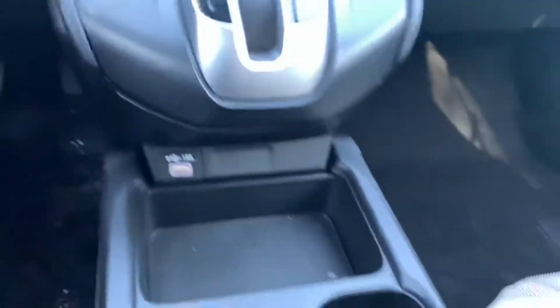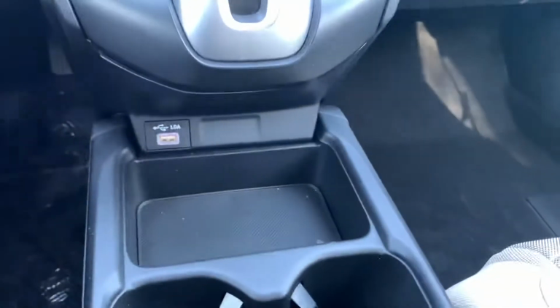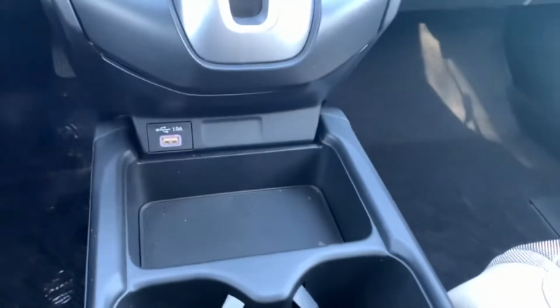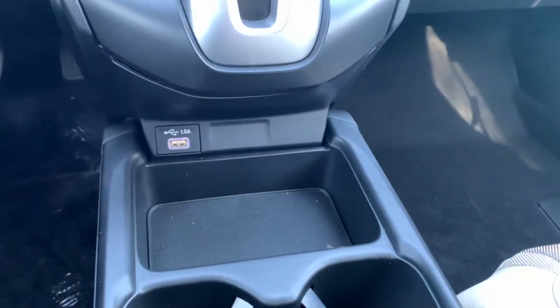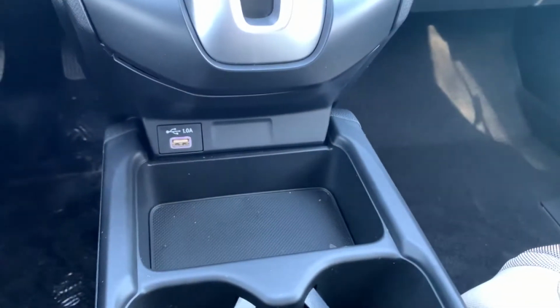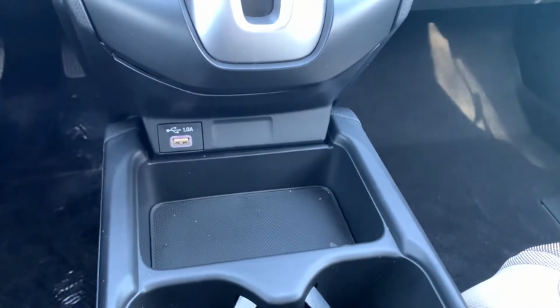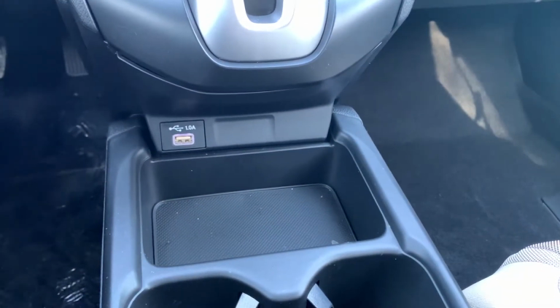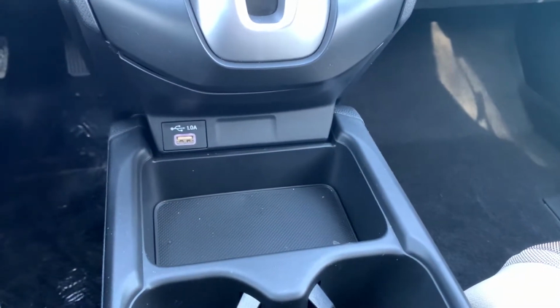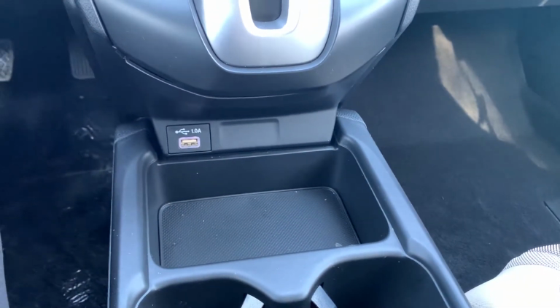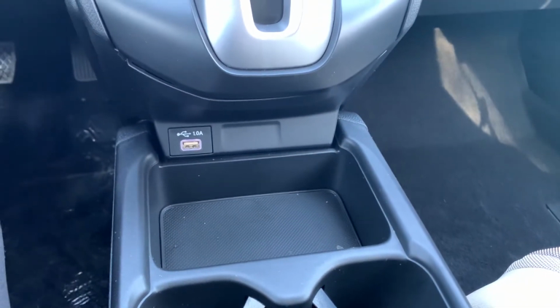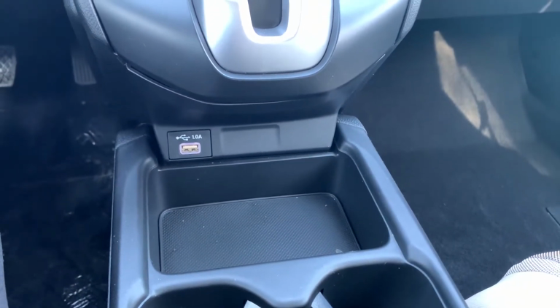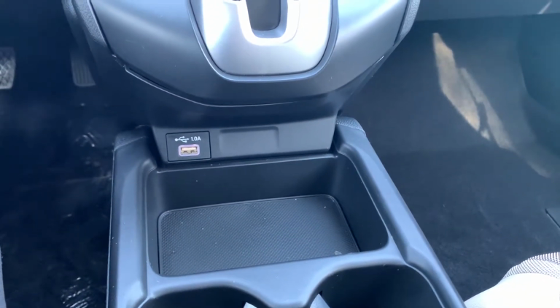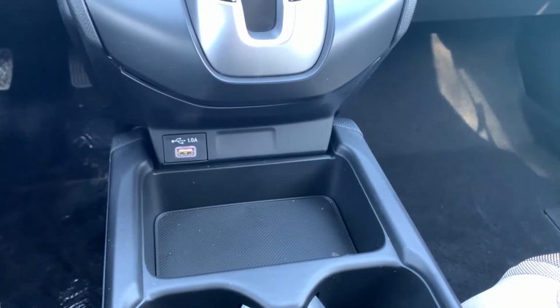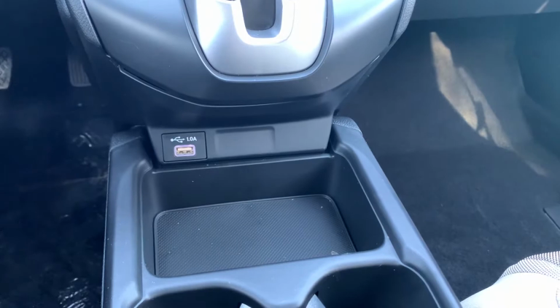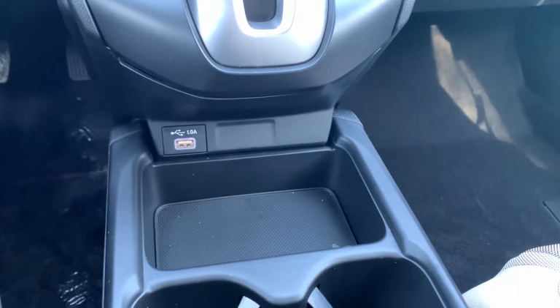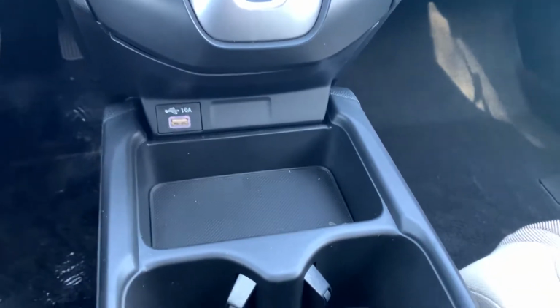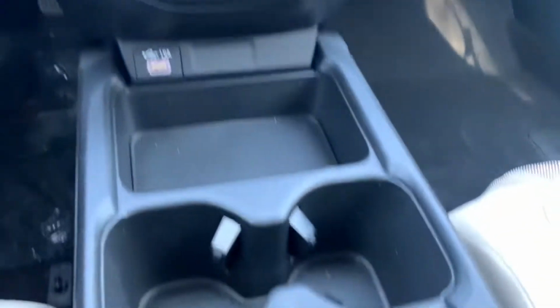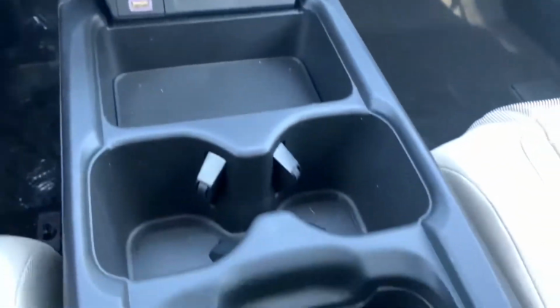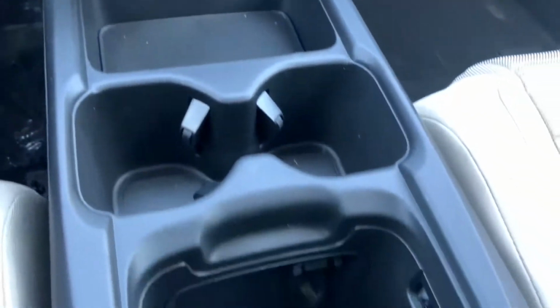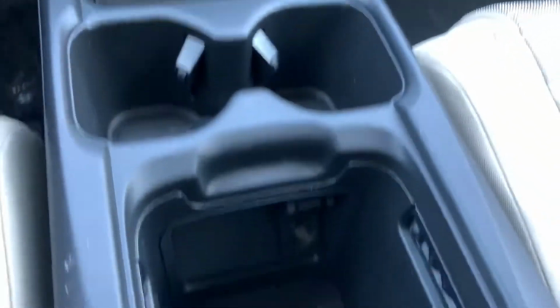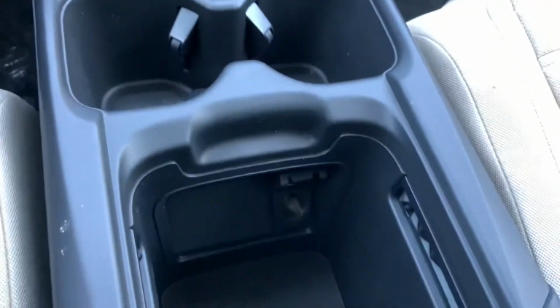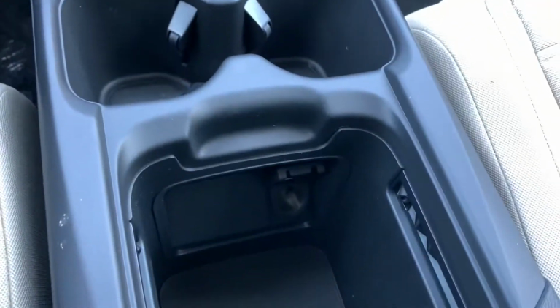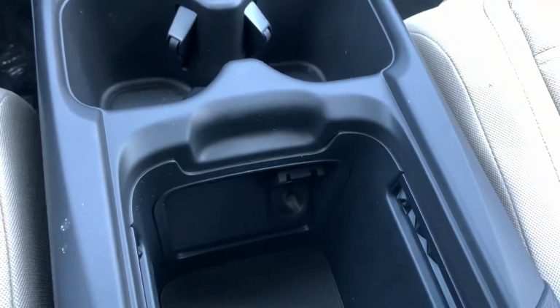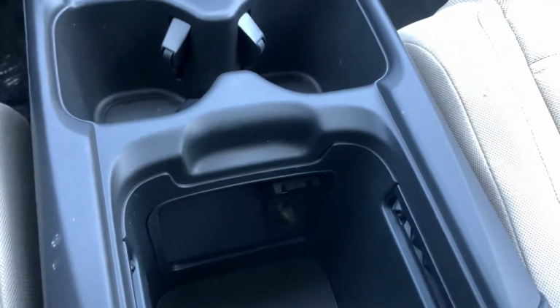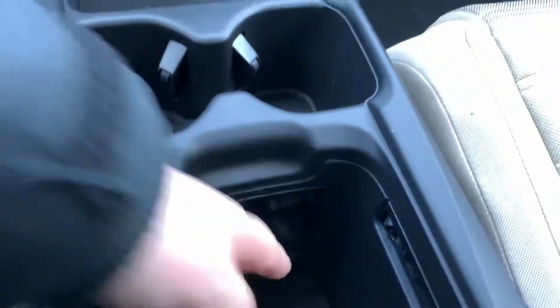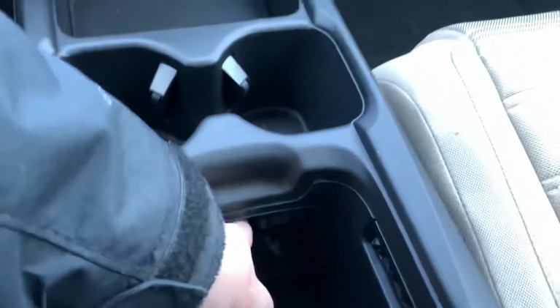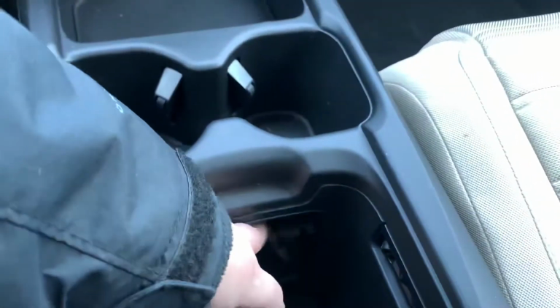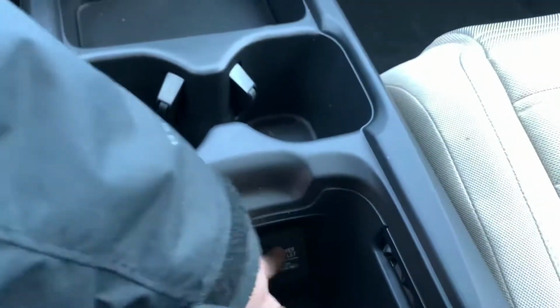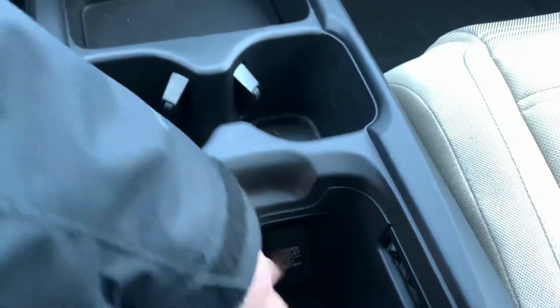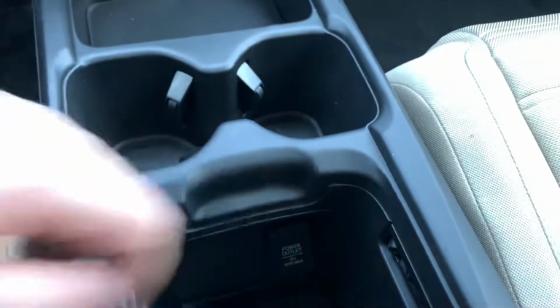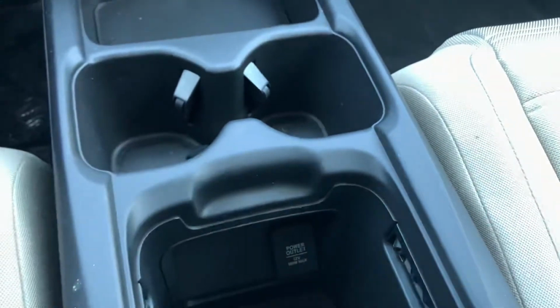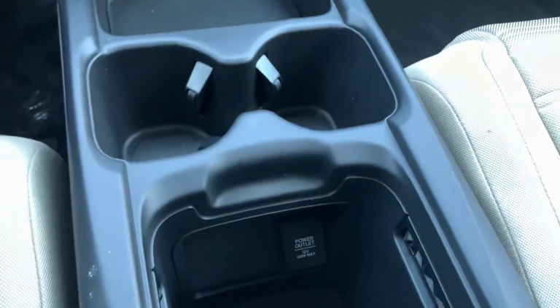Down below you do have a USB port to access for music, and you also have a 12-volt outlet below for extra charging.